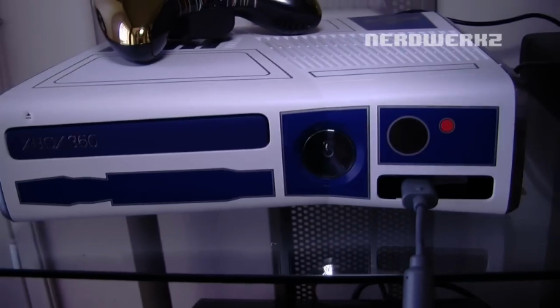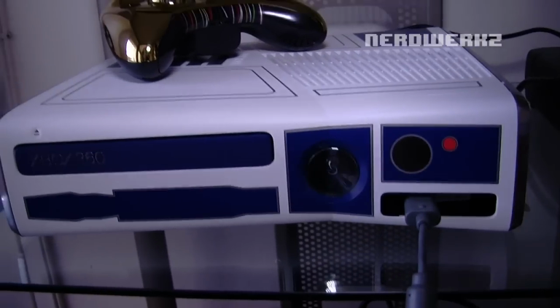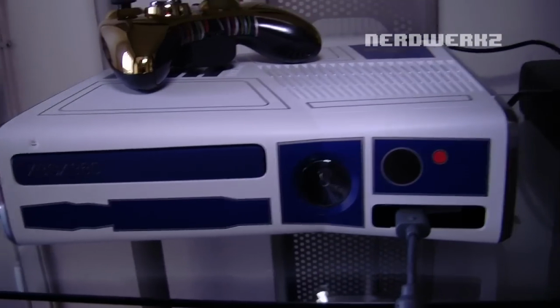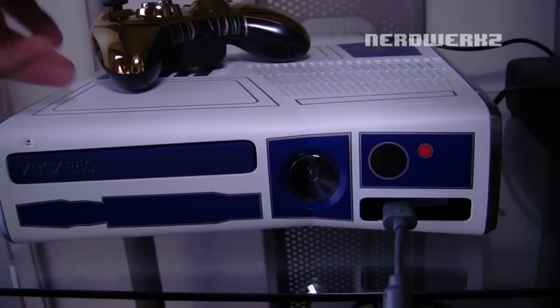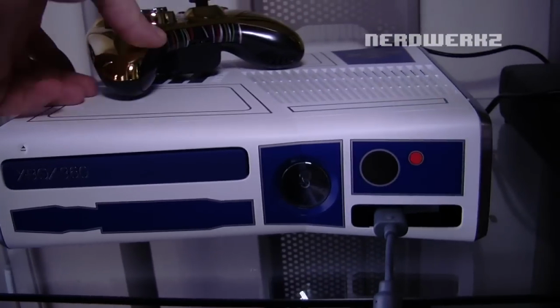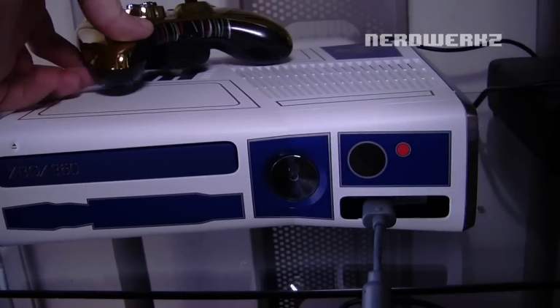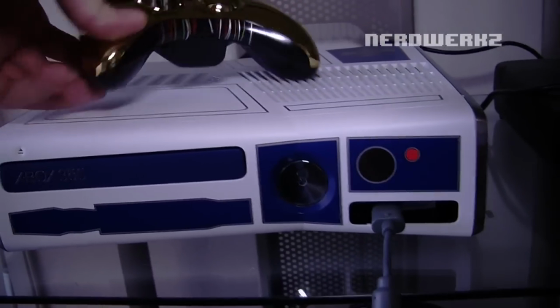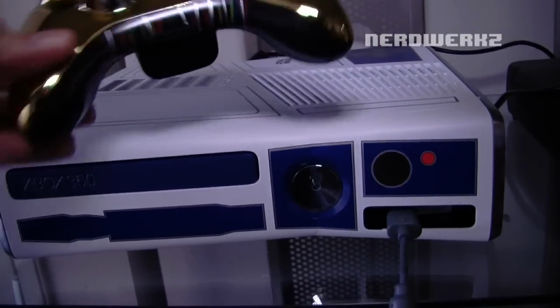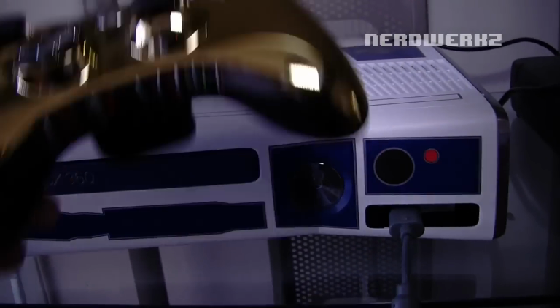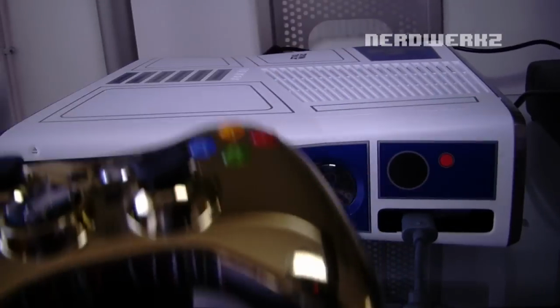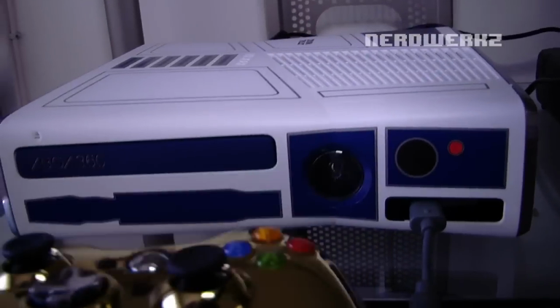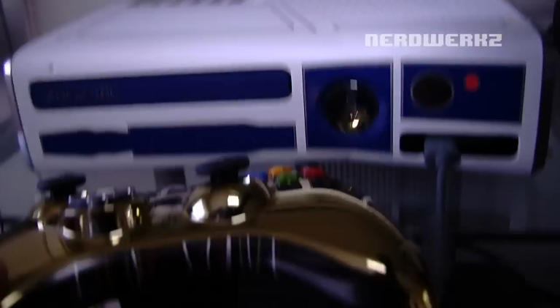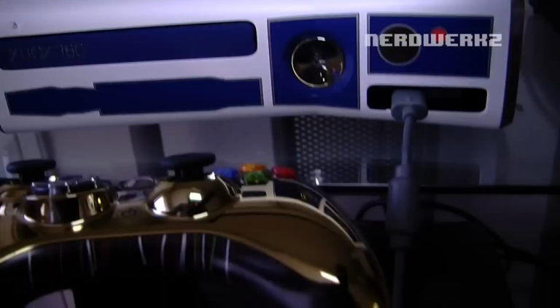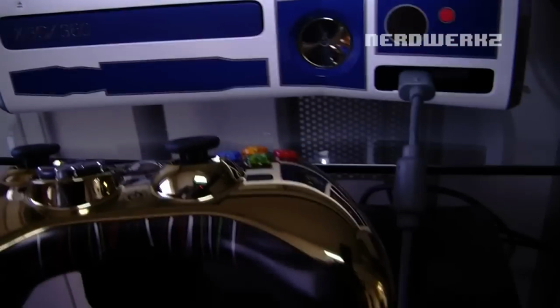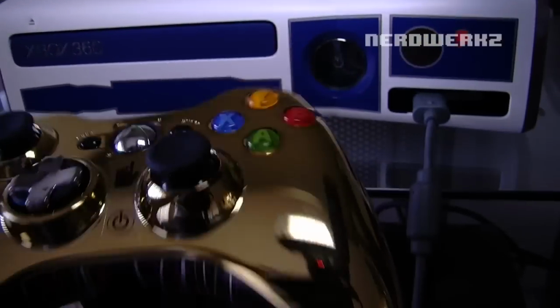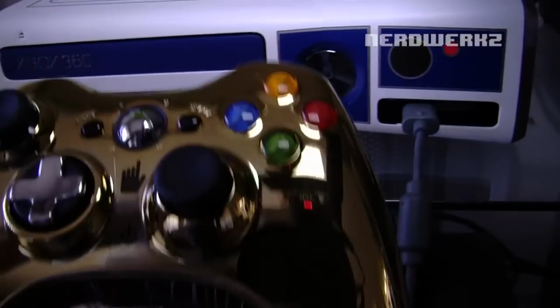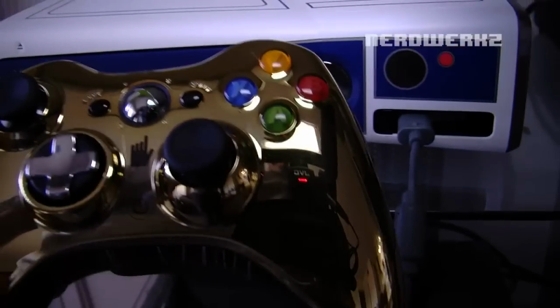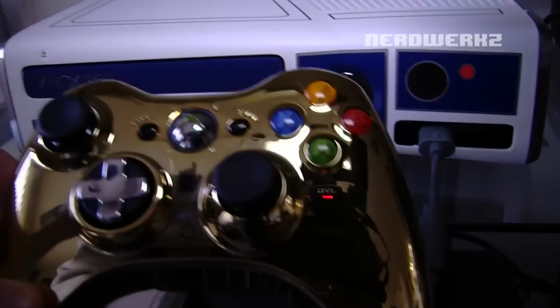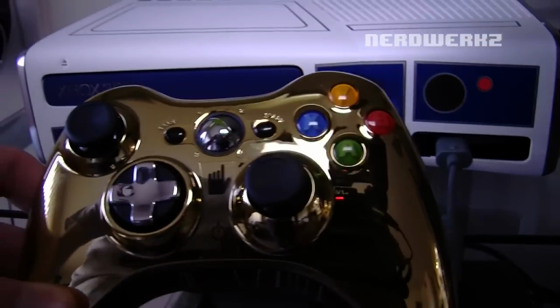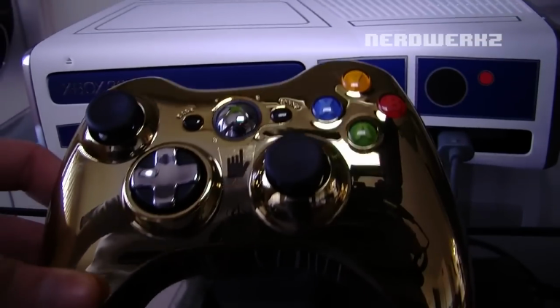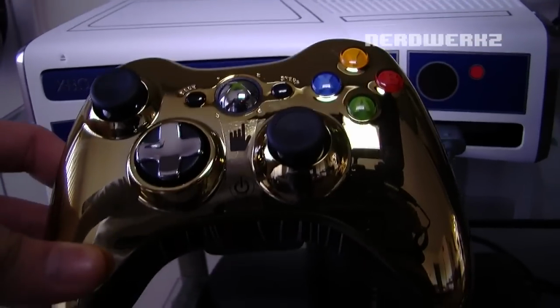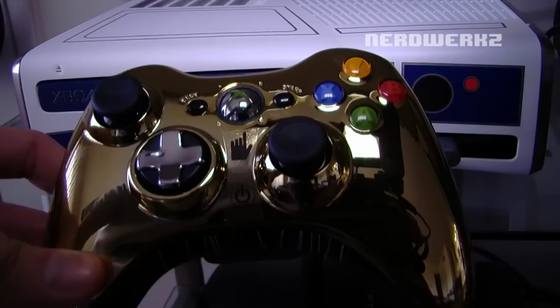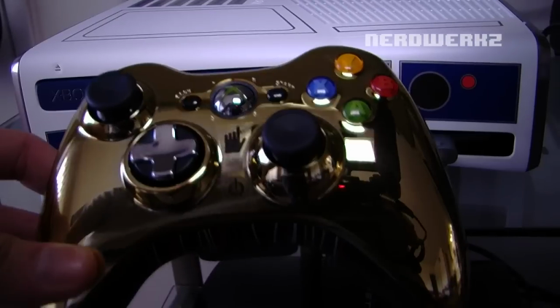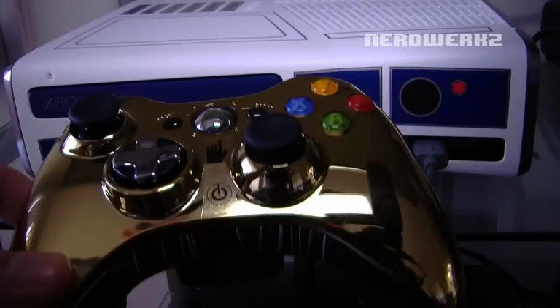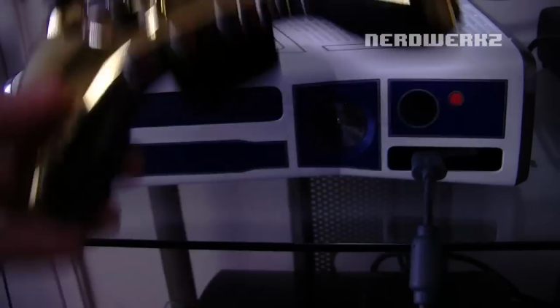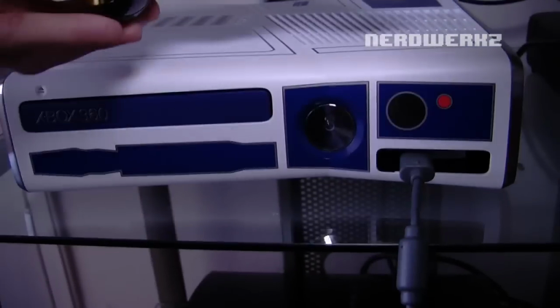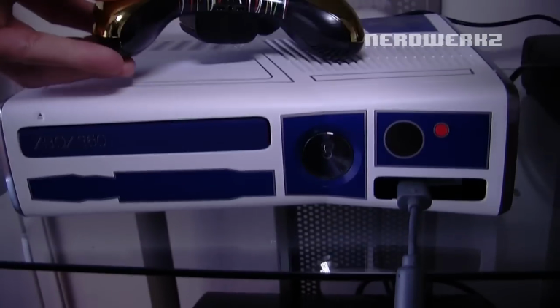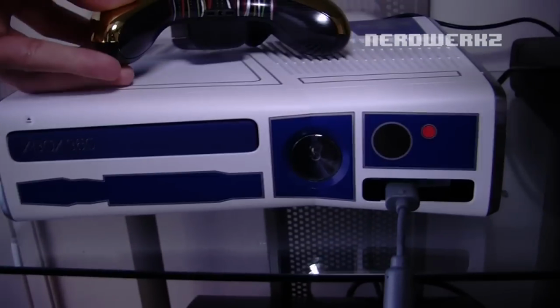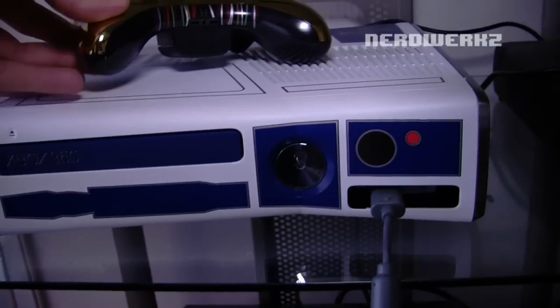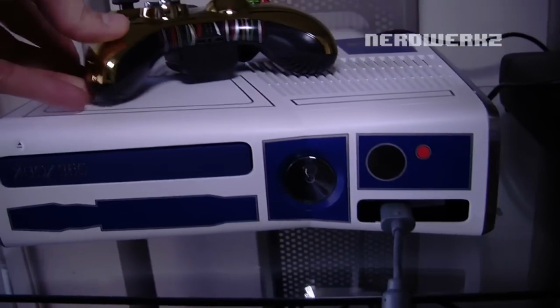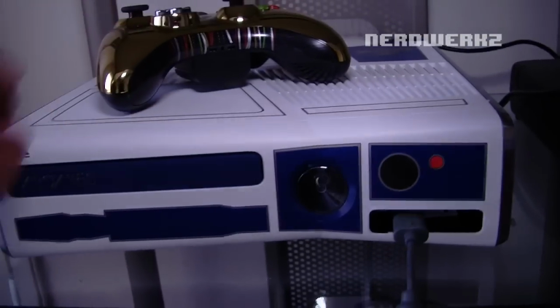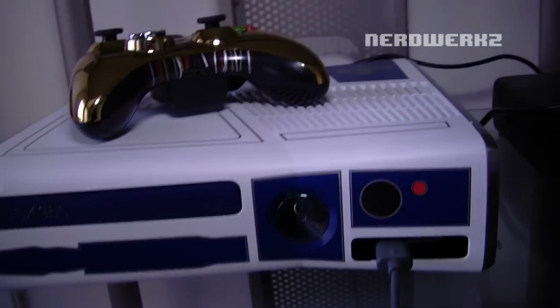That's pretty dope, guys. And here's the controller — another look at it. Thanks for watching. Make sure to rate, comment, and subscribe for more videos.